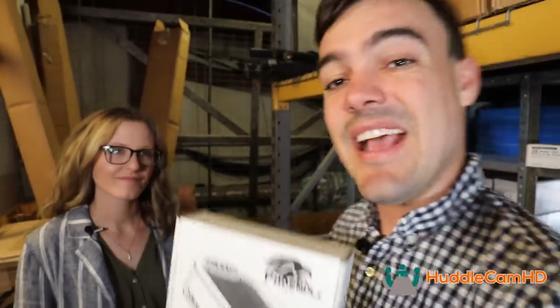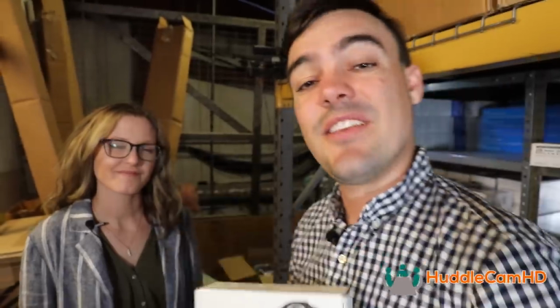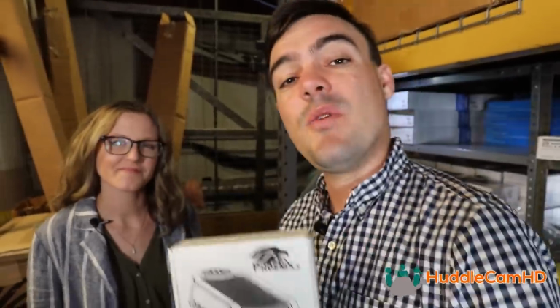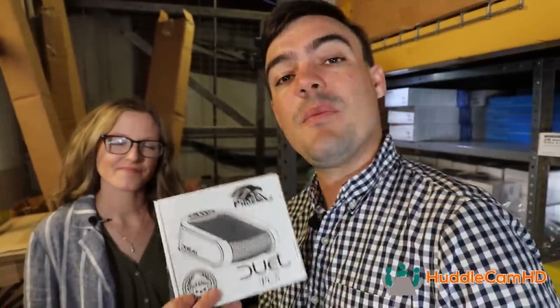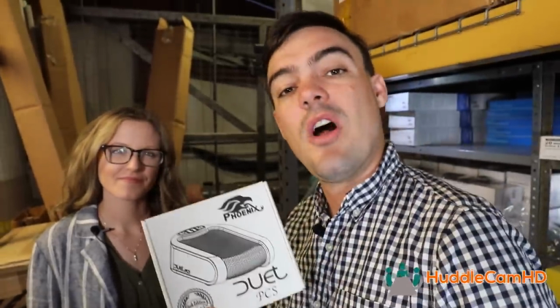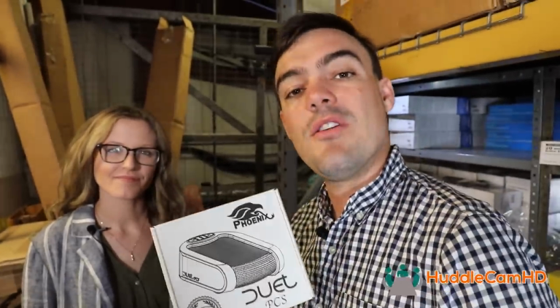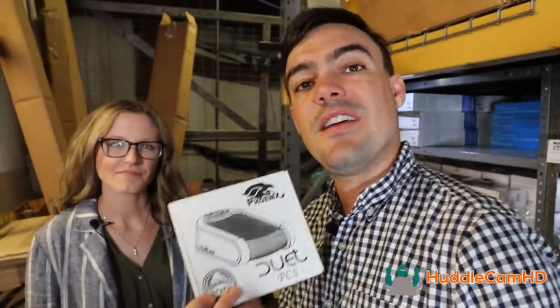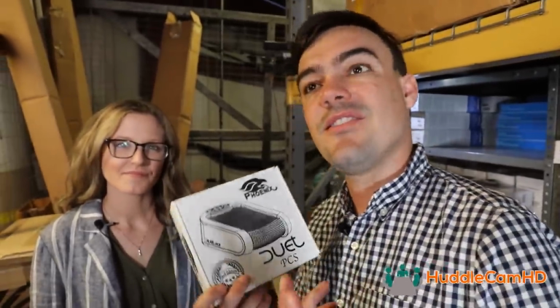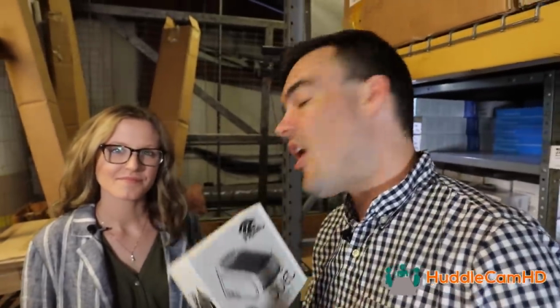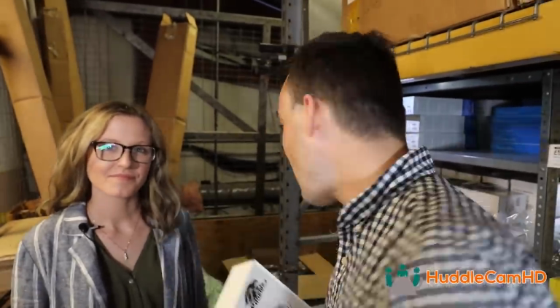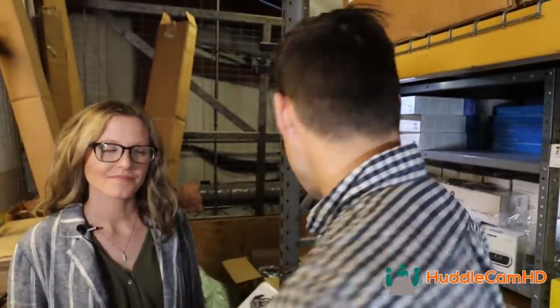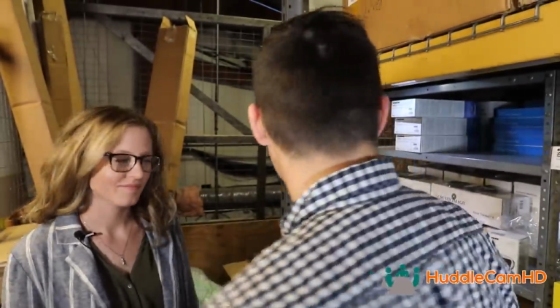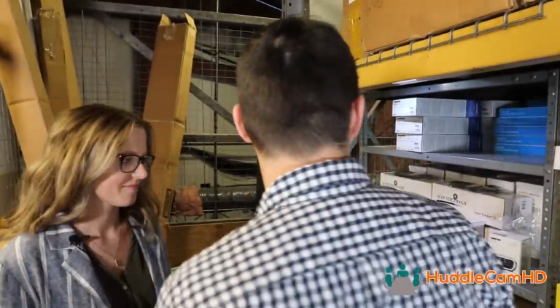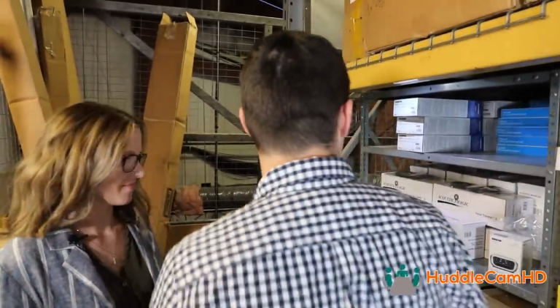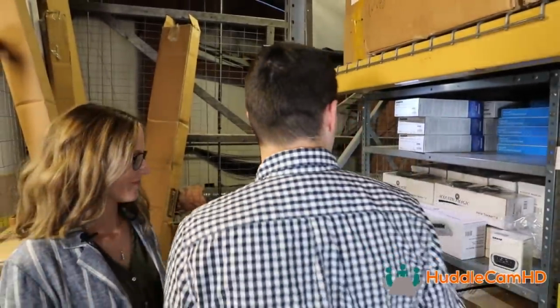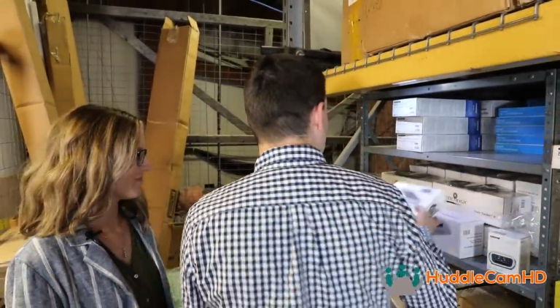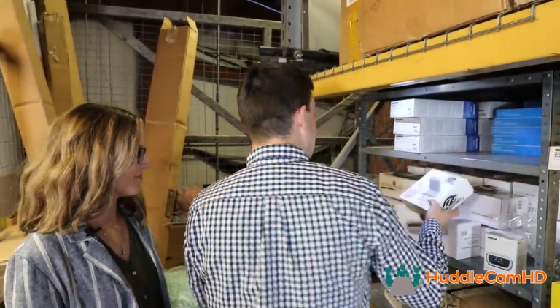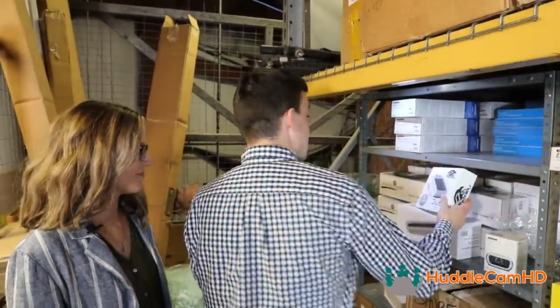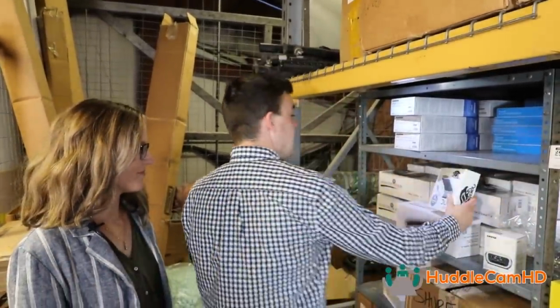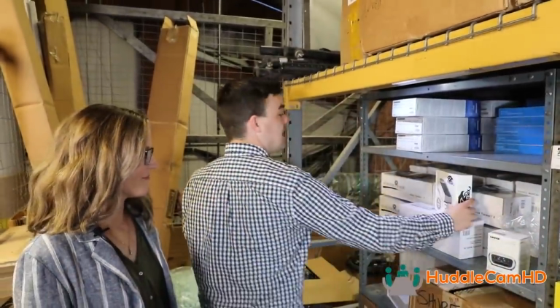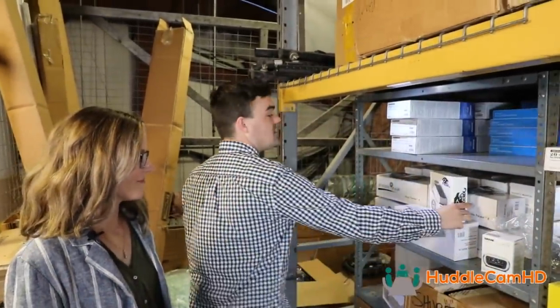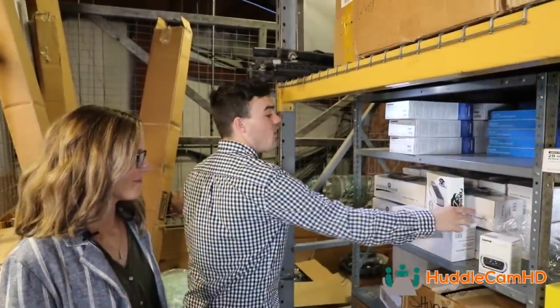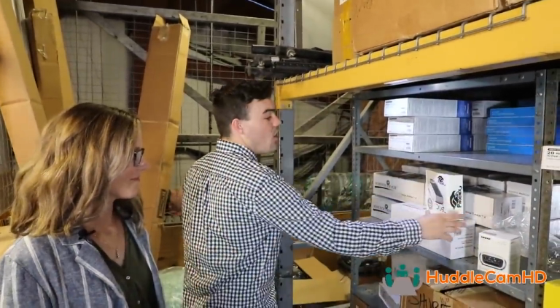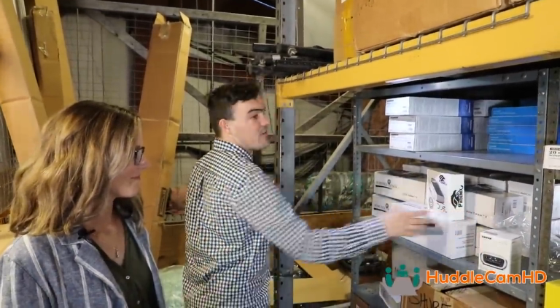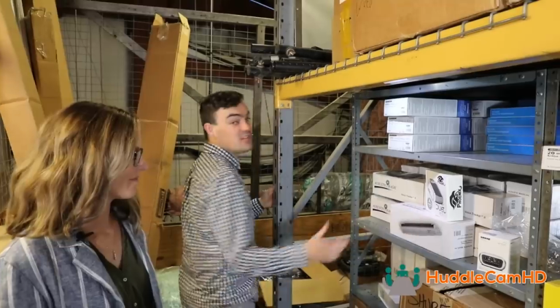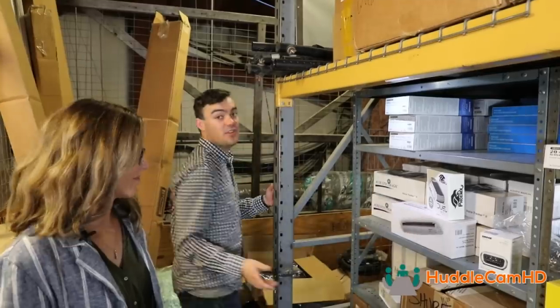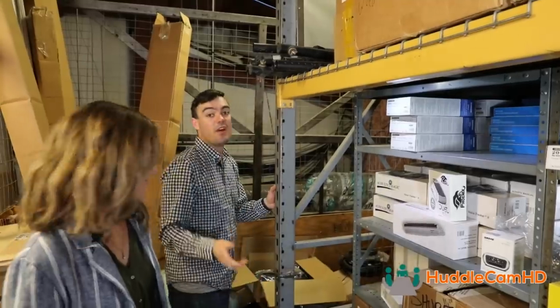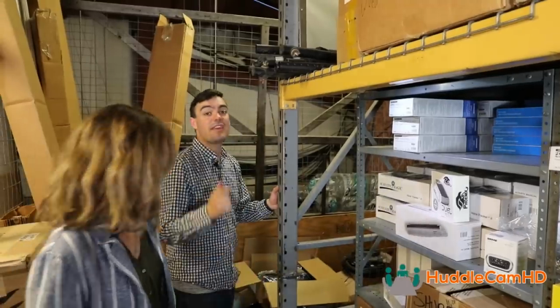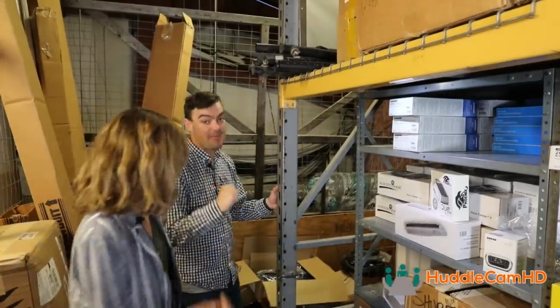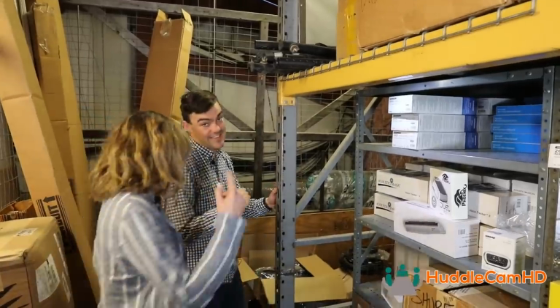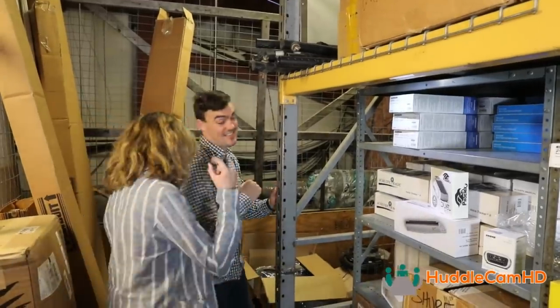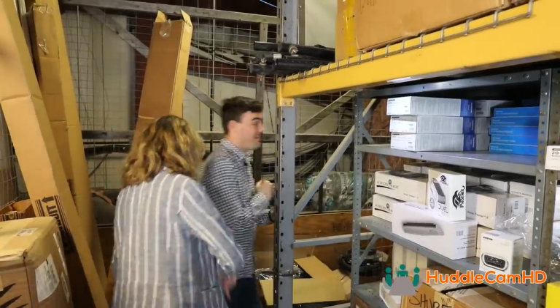Six USB audio devices, and they all have different solutions. Let's go over to the camera section now.